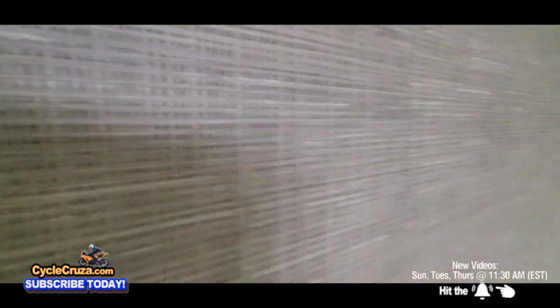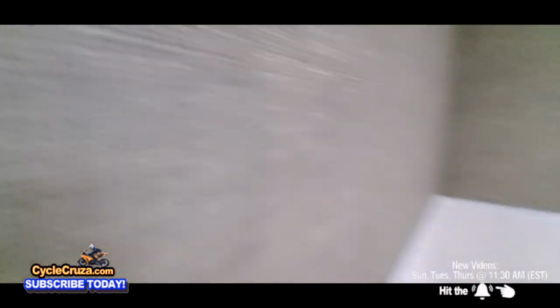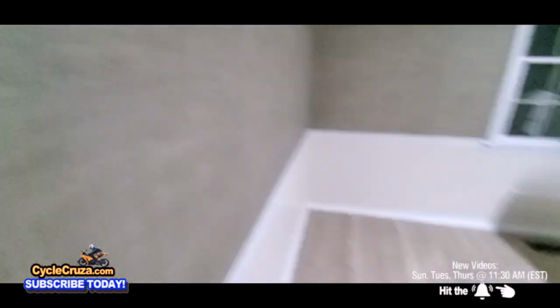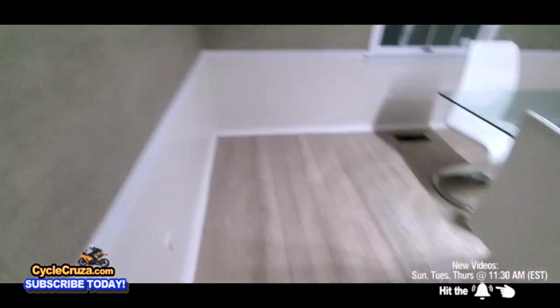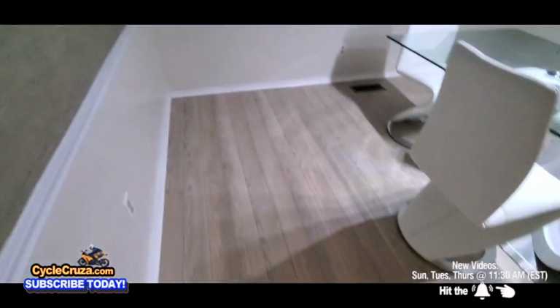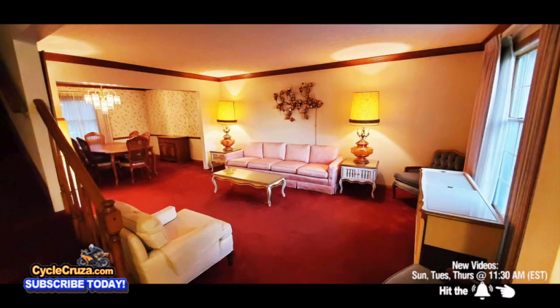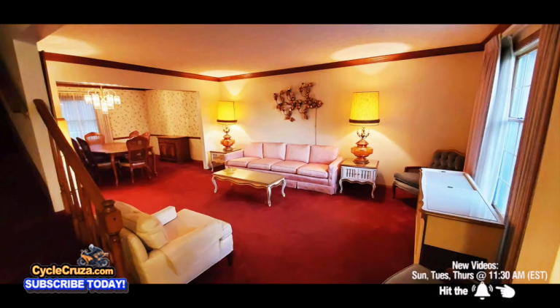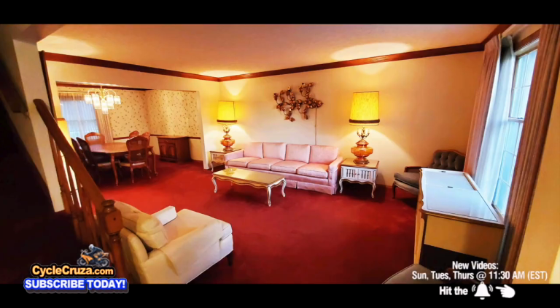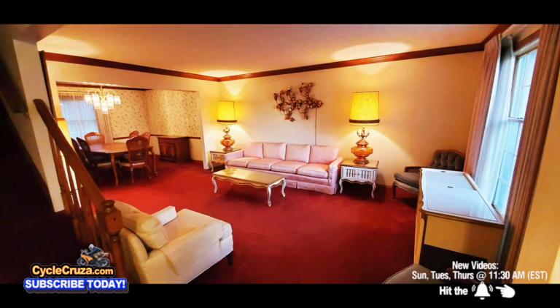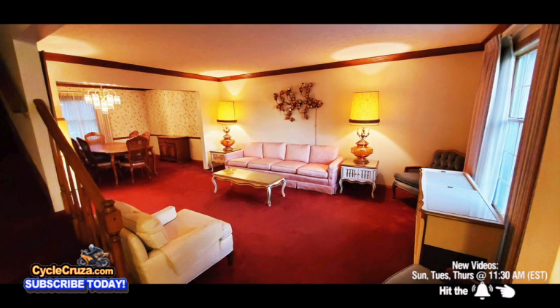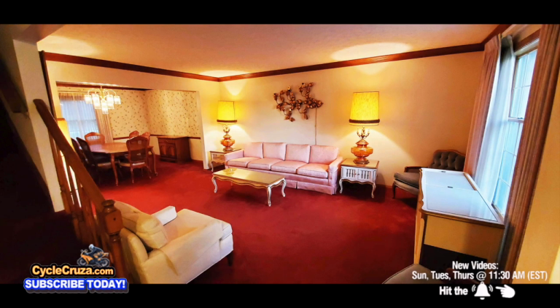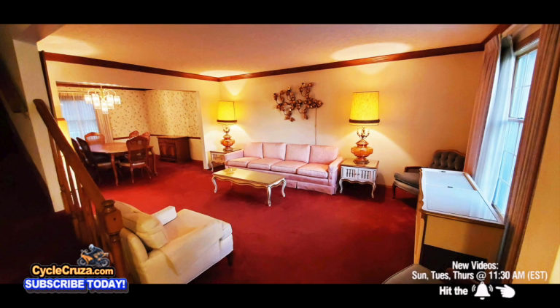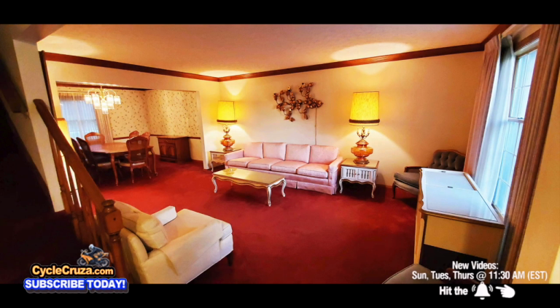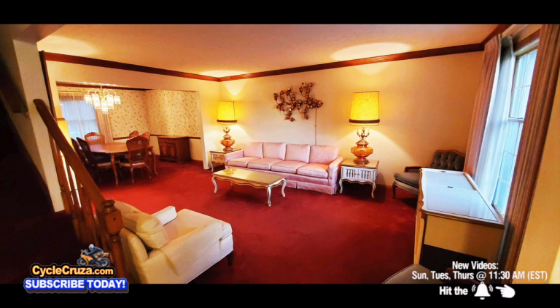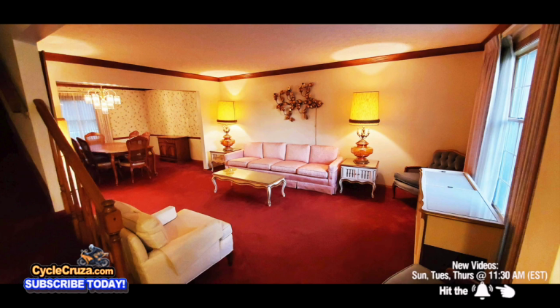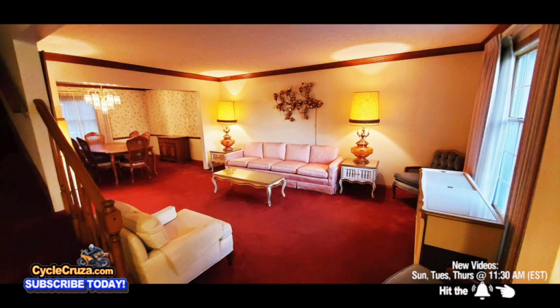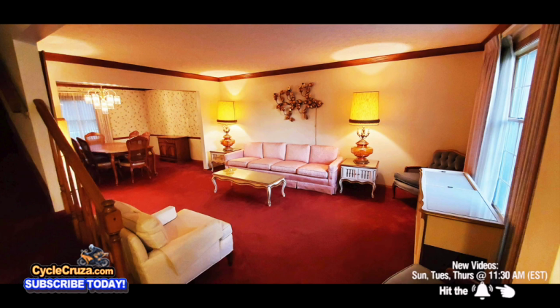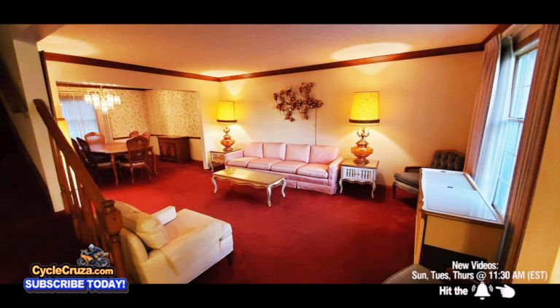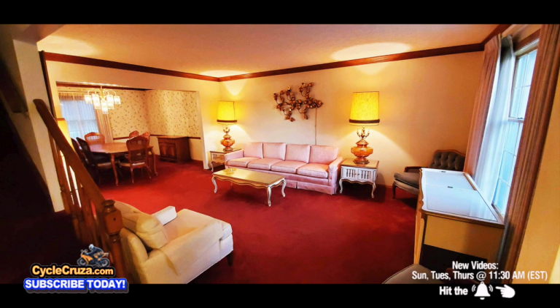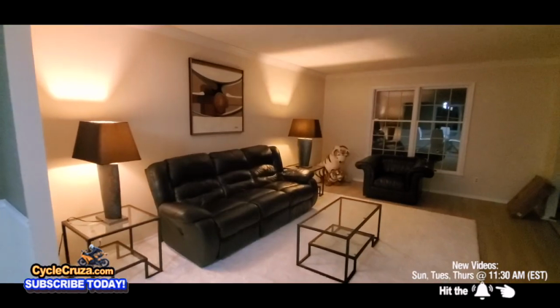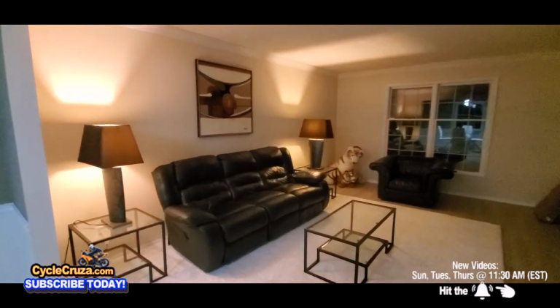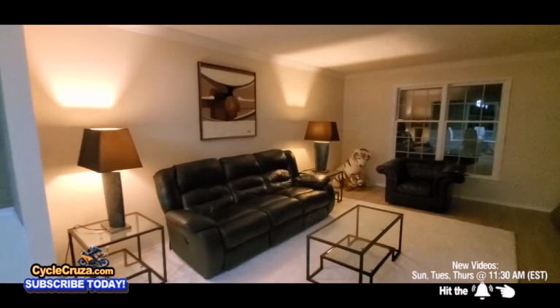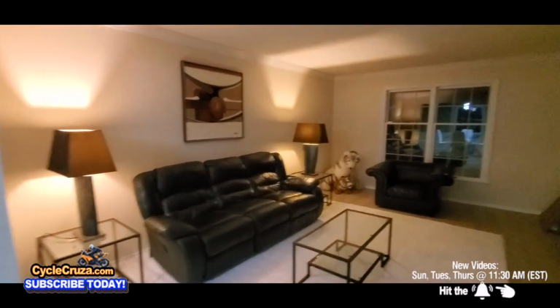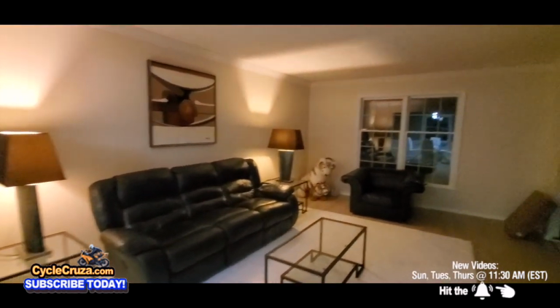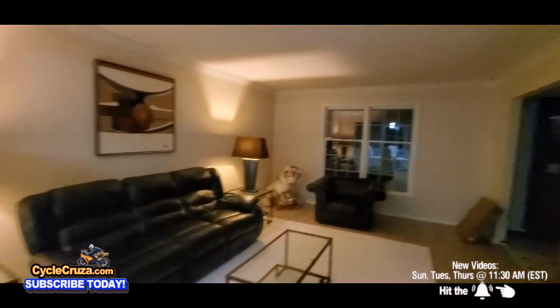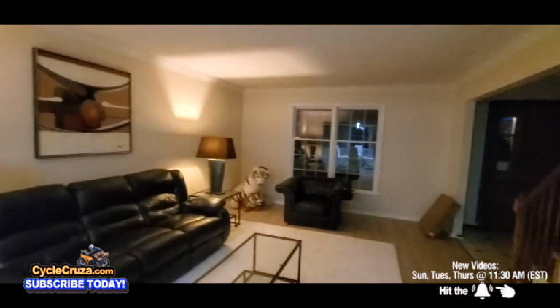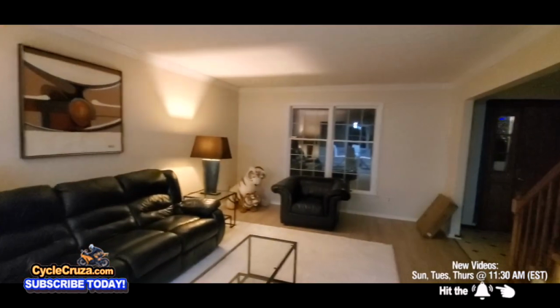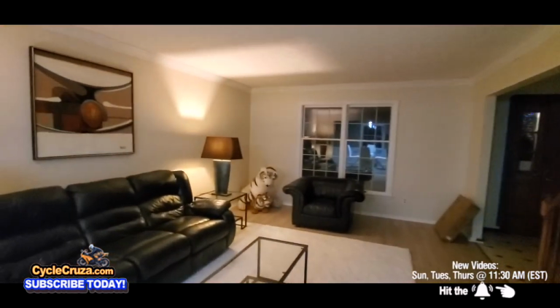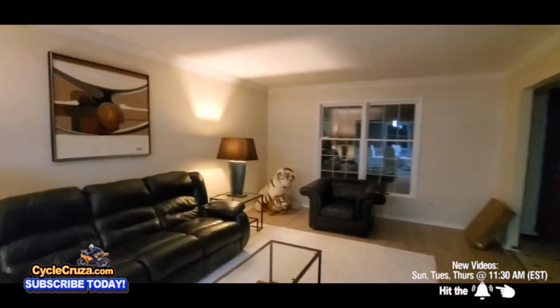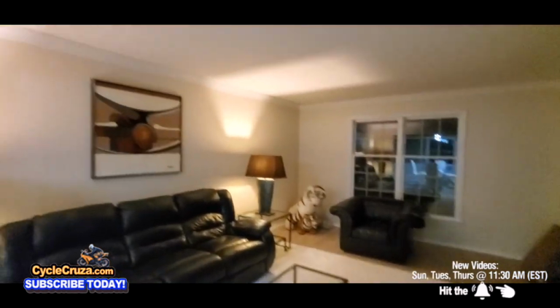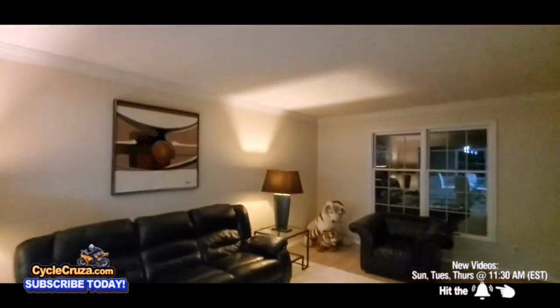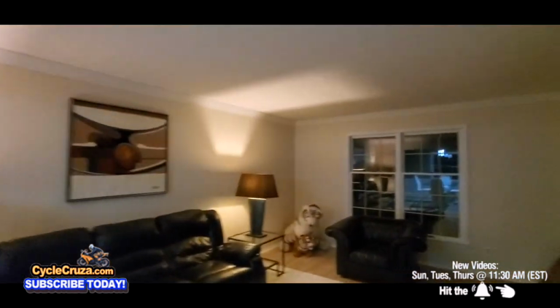The dining room was straight out of the 80s. Now look at it — into the modern era. Much better looking. And this was the living room. It looks like it's out of the 60s. Now look at it. Modern era.